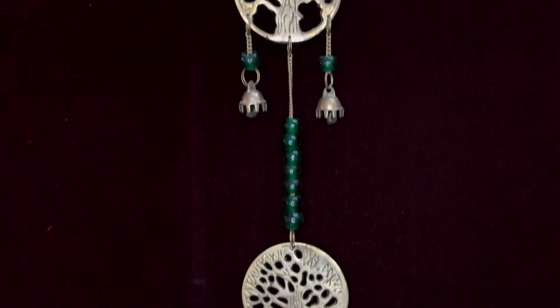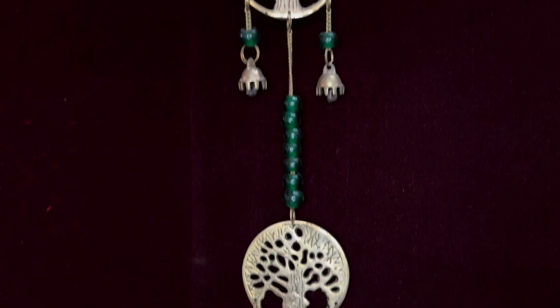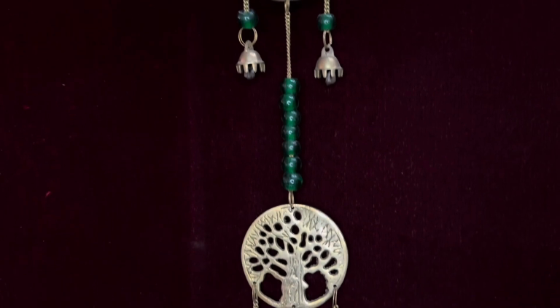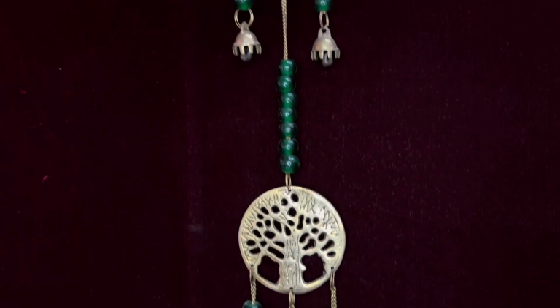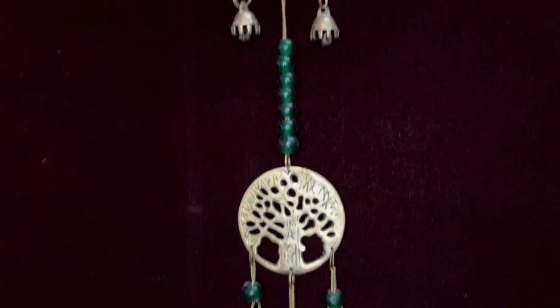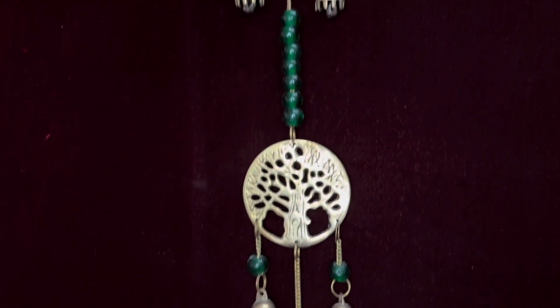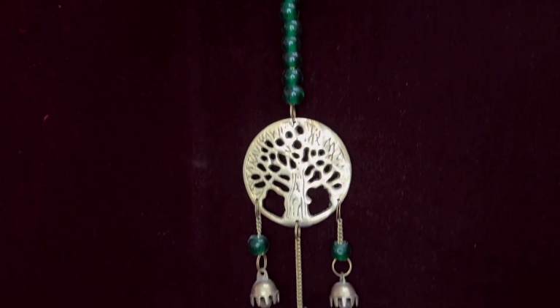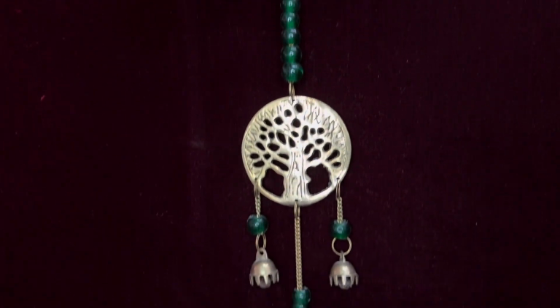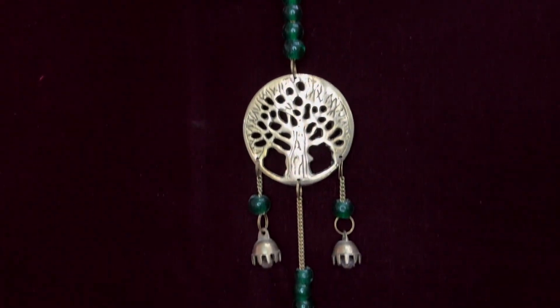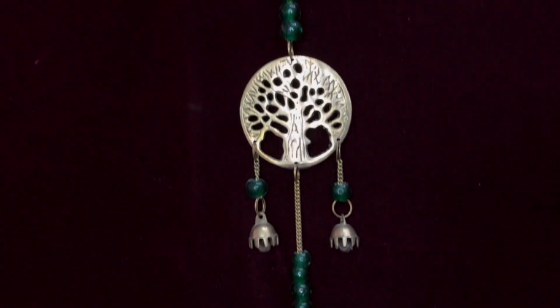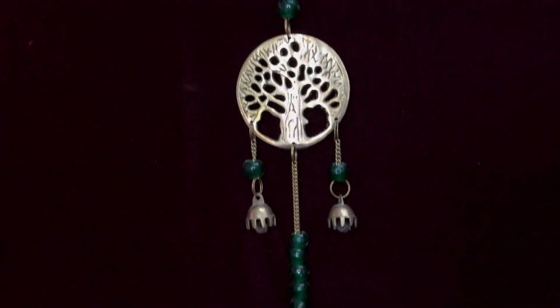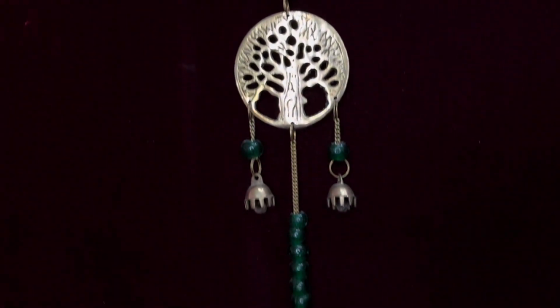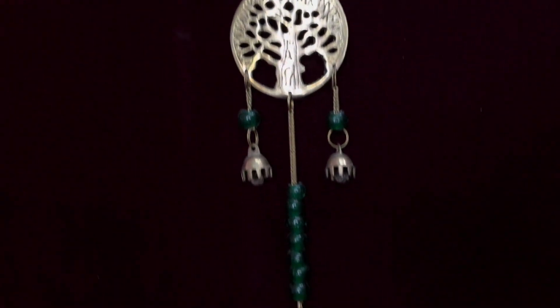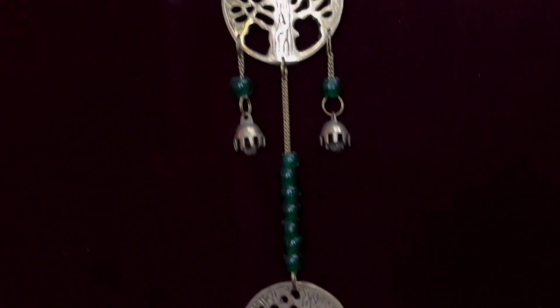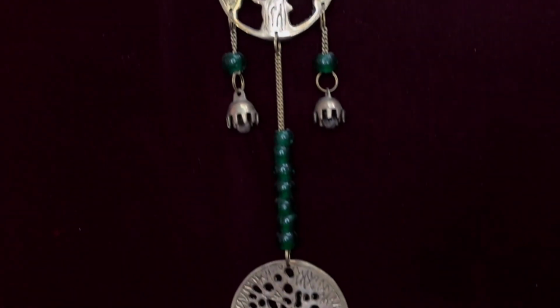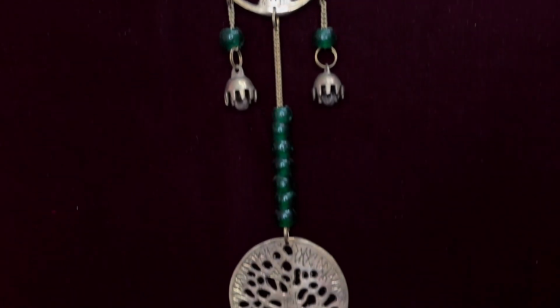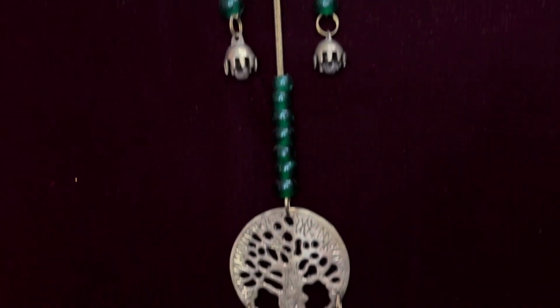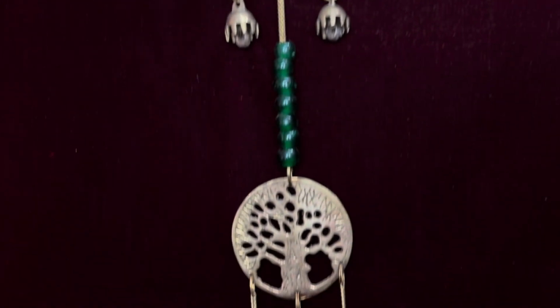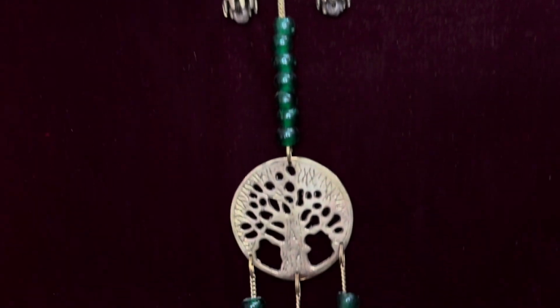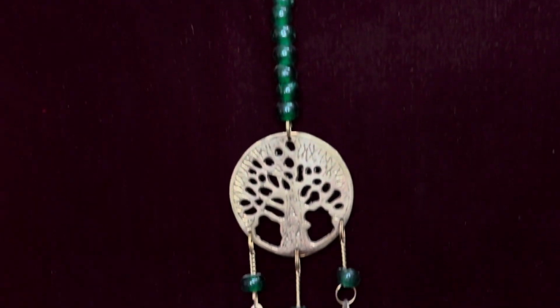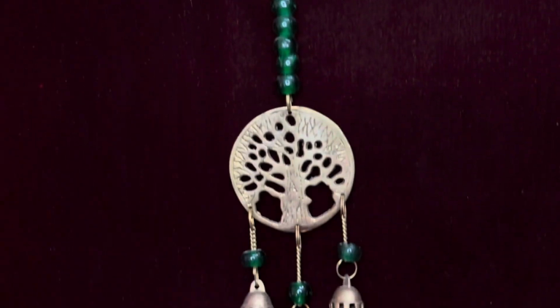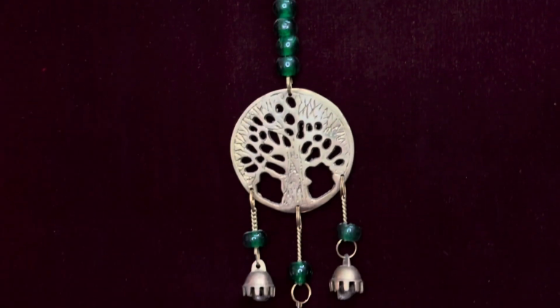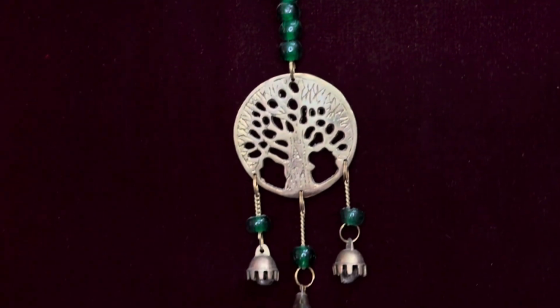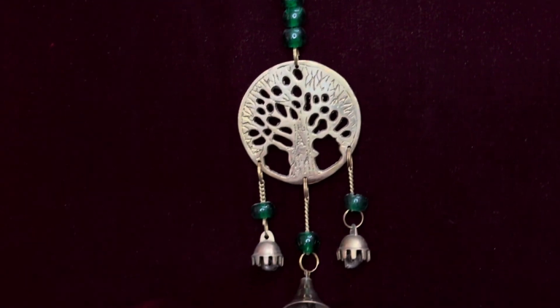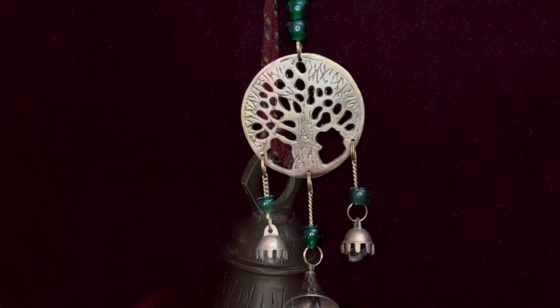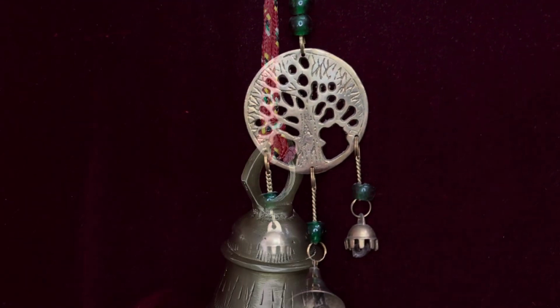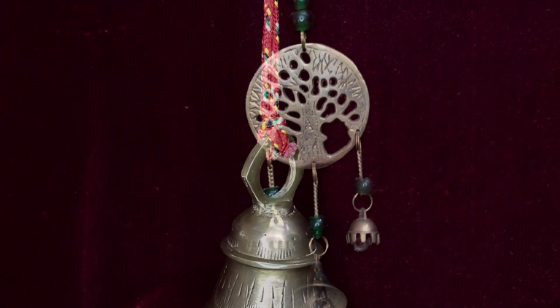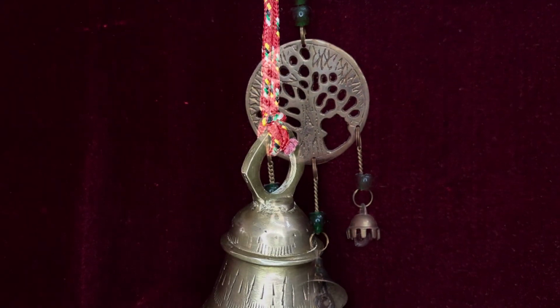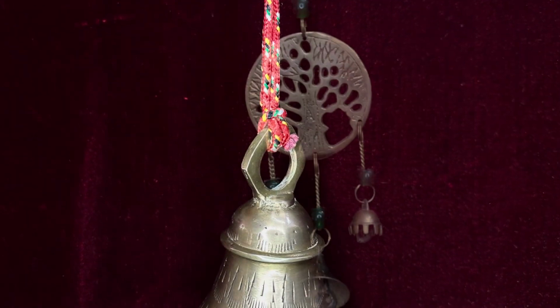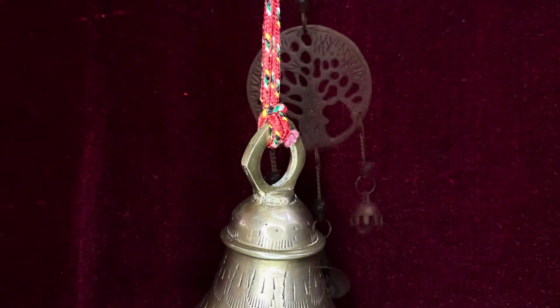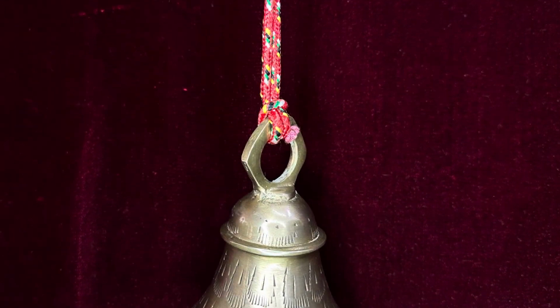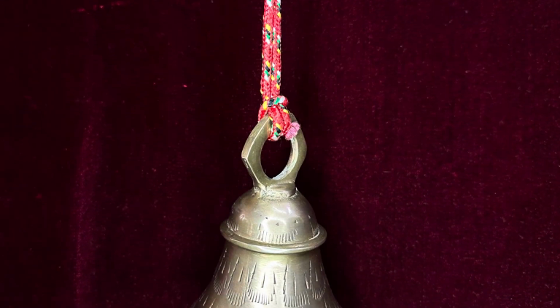Second Step: Pattern Making. Artisans sabse pehle ek symbol create karte hain wood par, aur on another suitable material, and its shape to resemble the final bell.